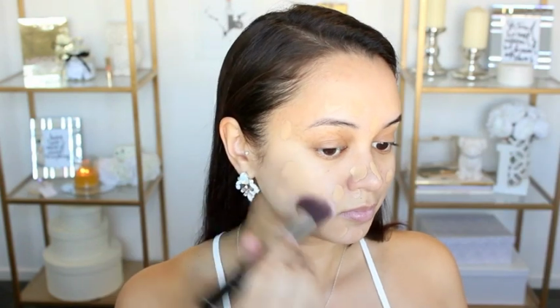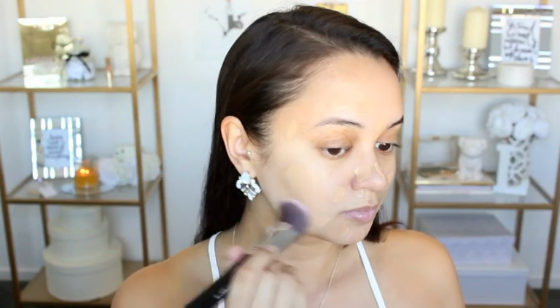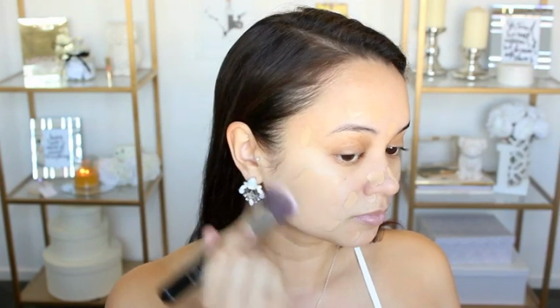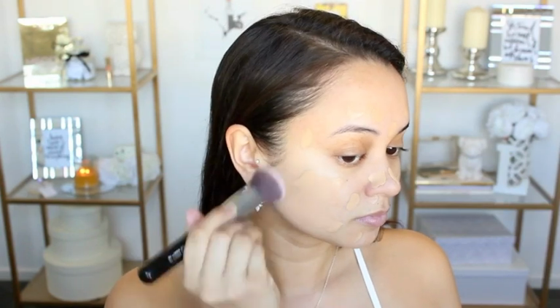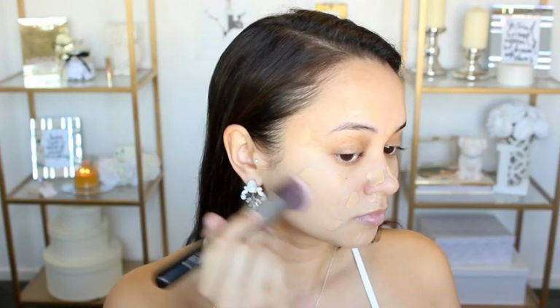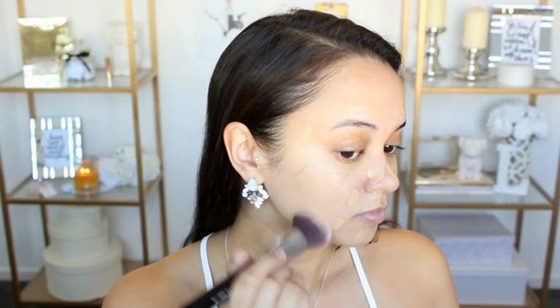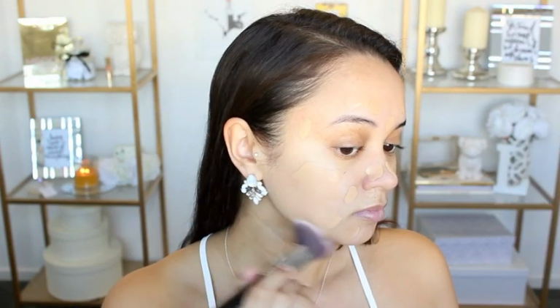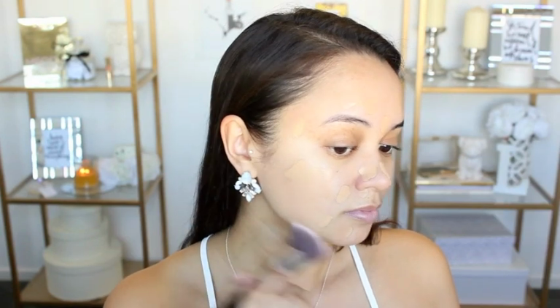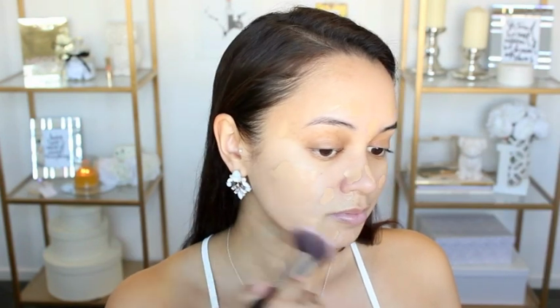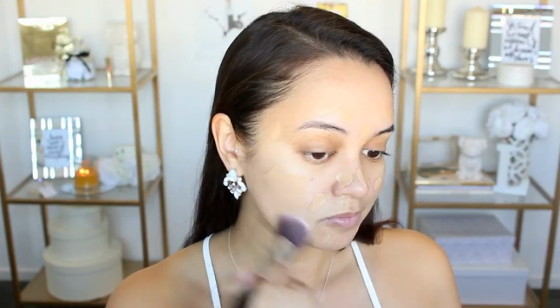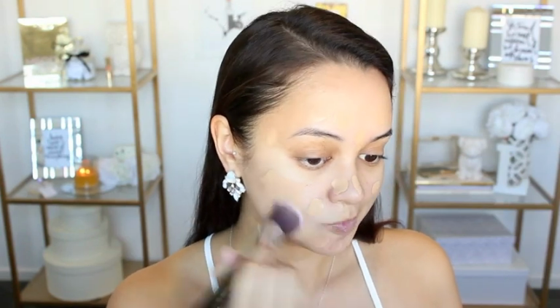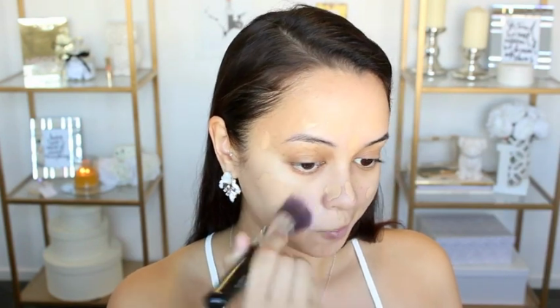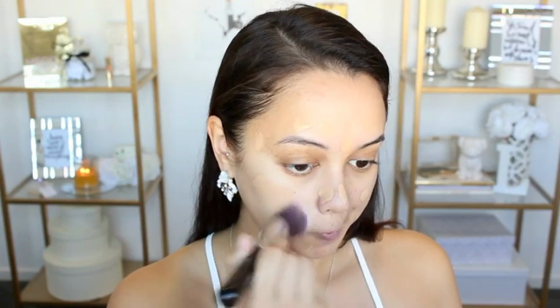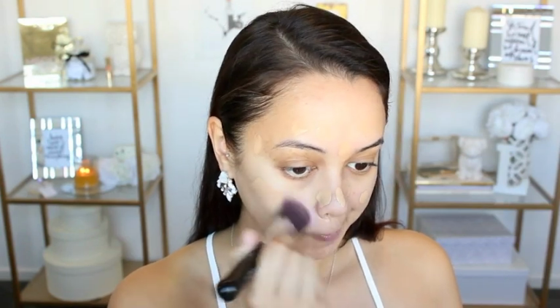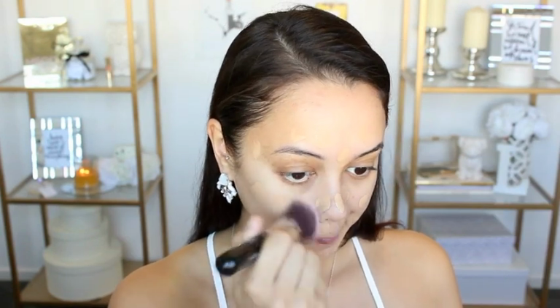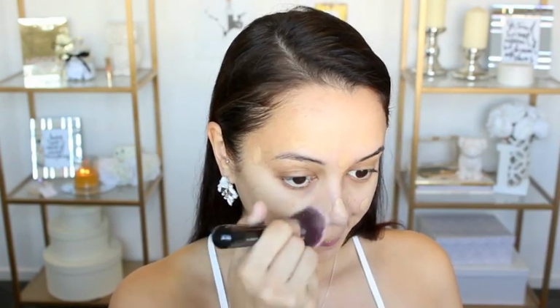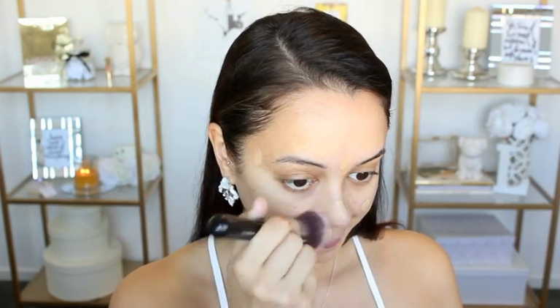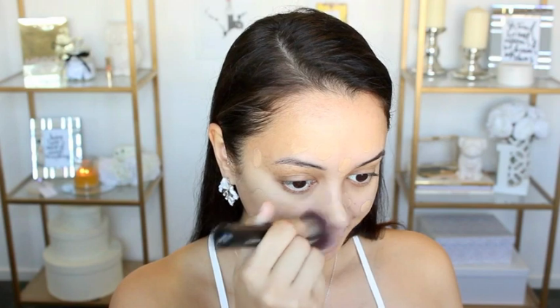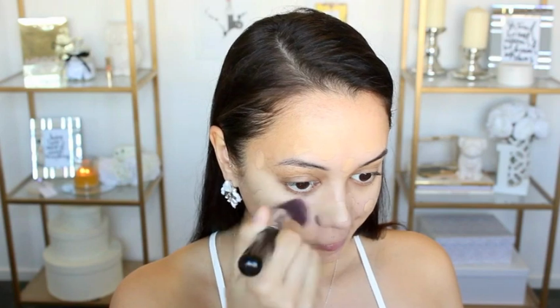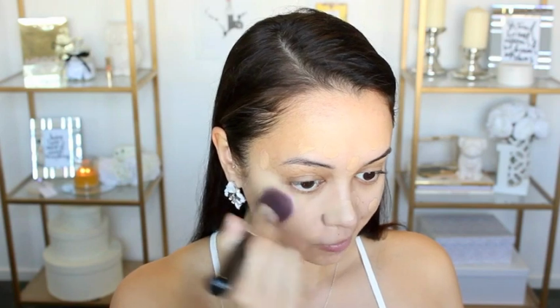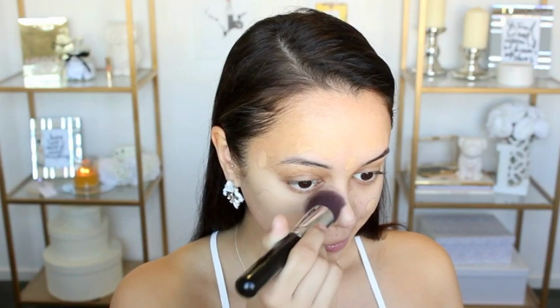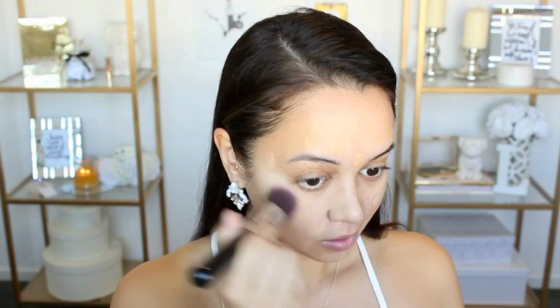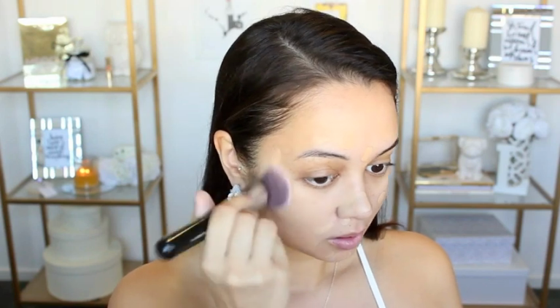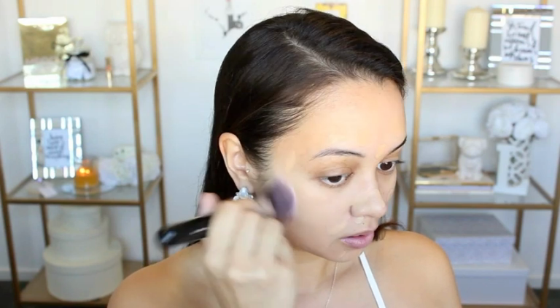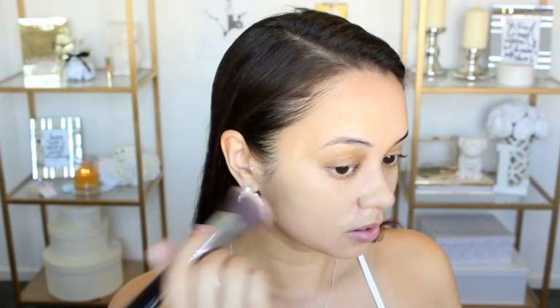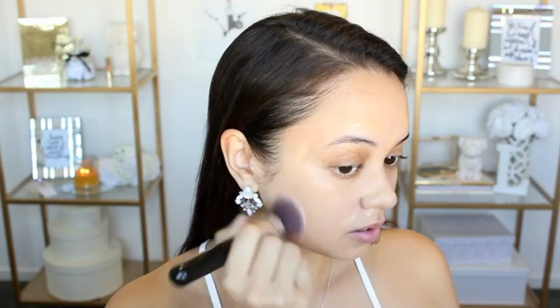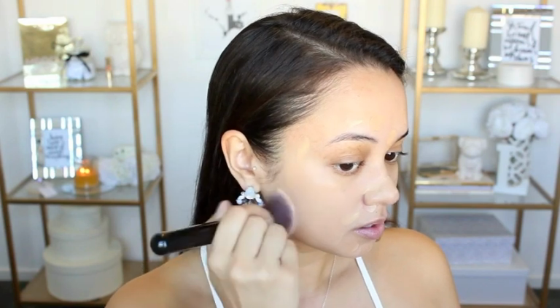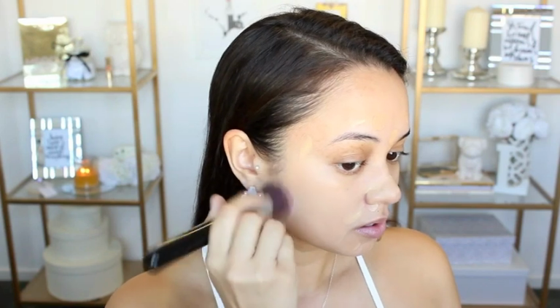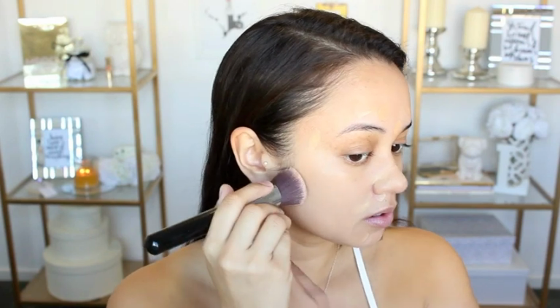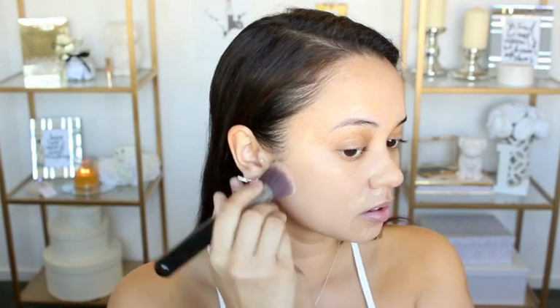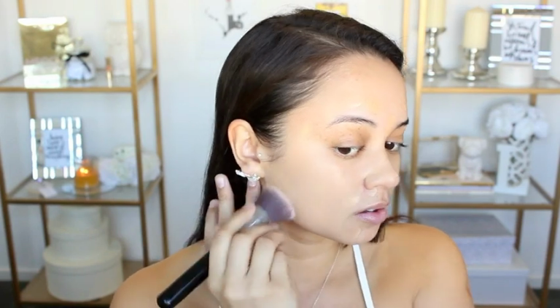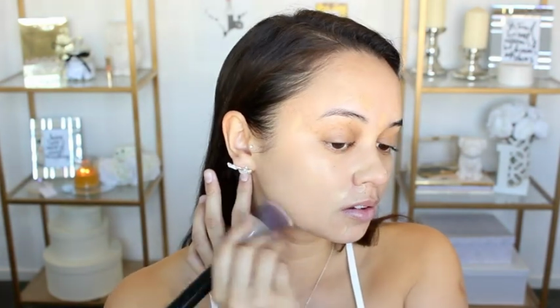And then I just take some Fix Plus to my Sigma Flat Top Kabuki brush and blend it all in.